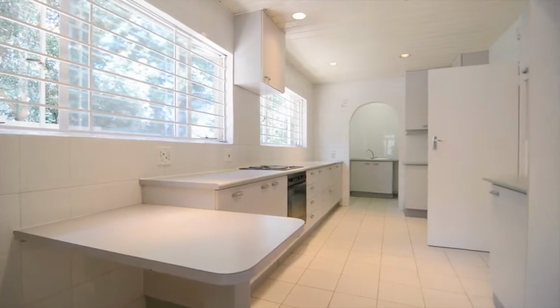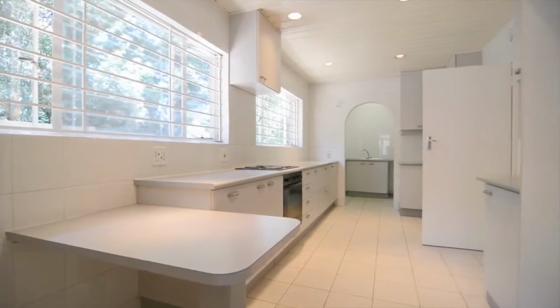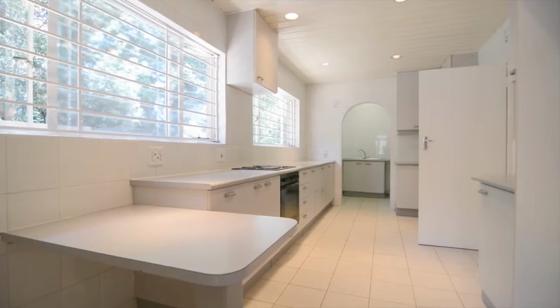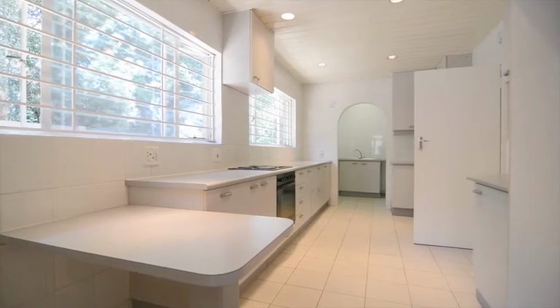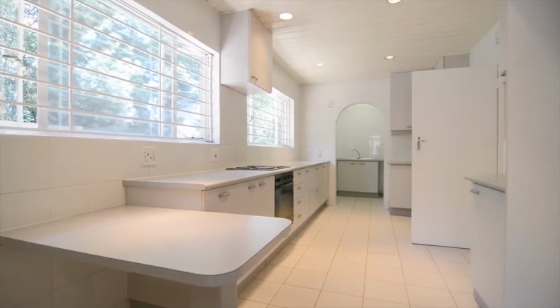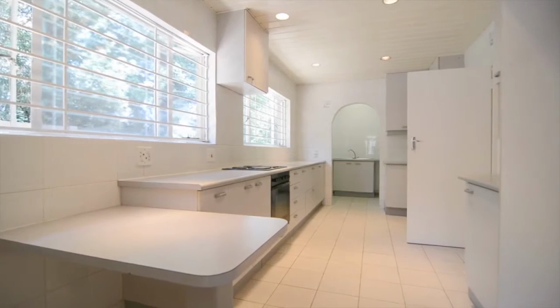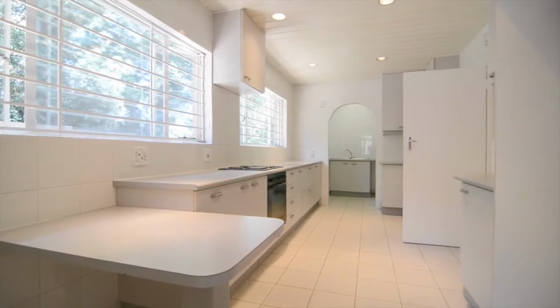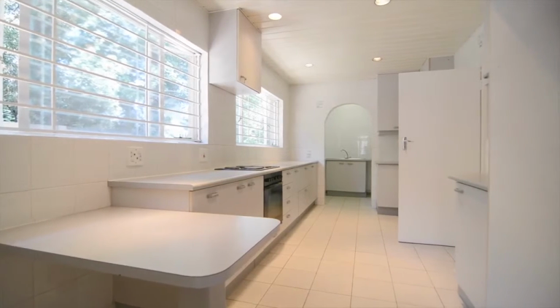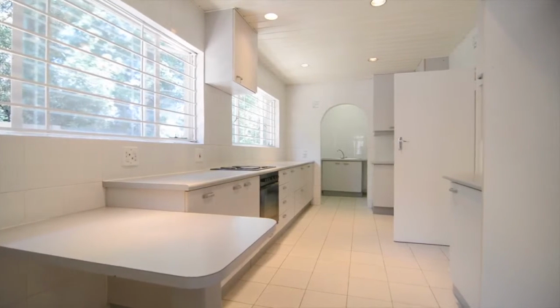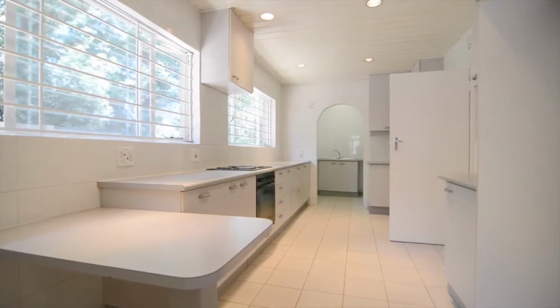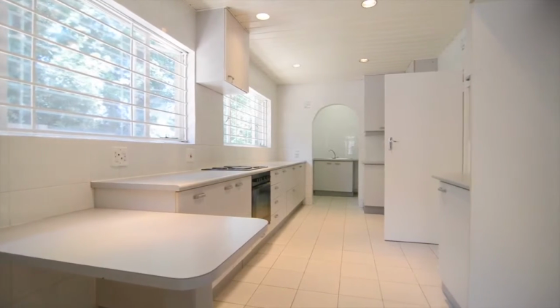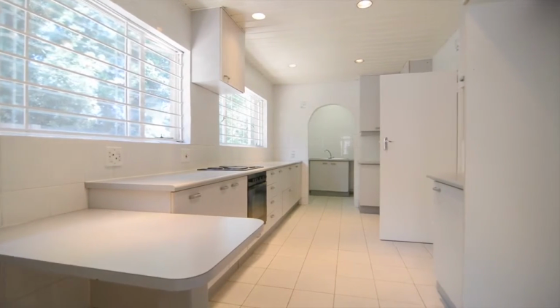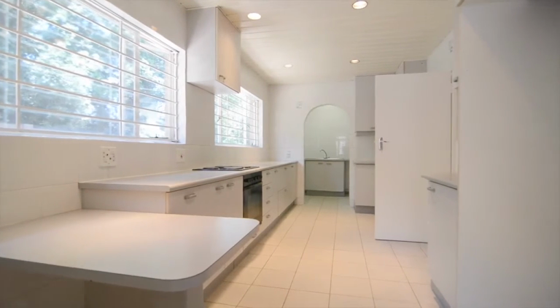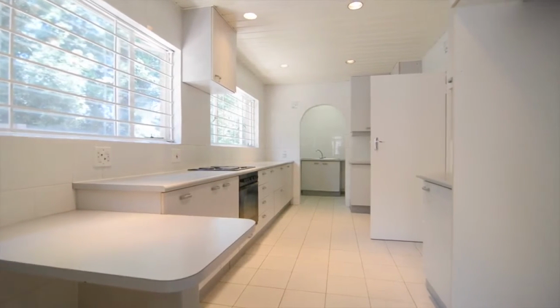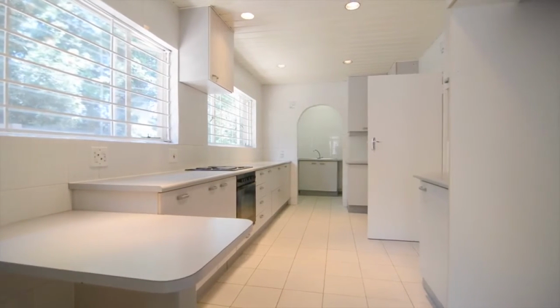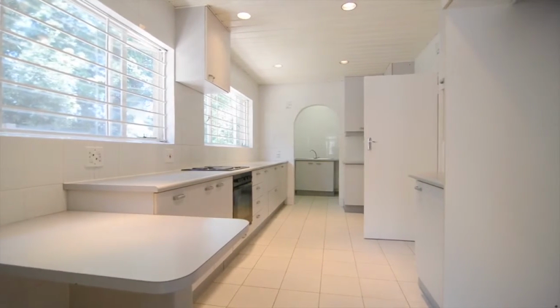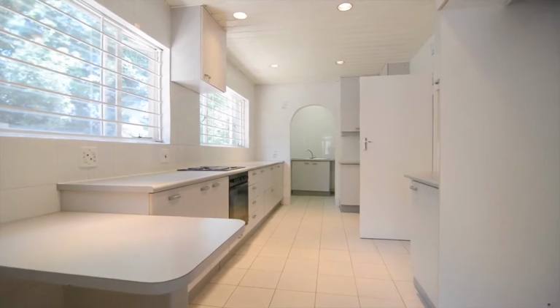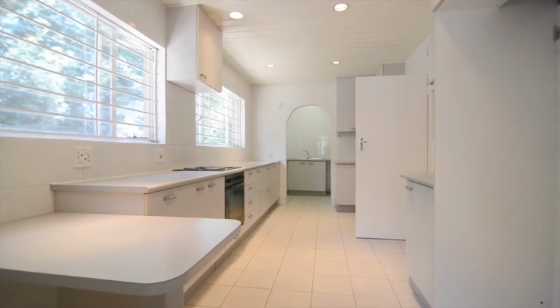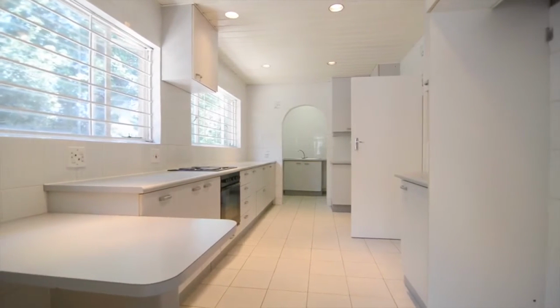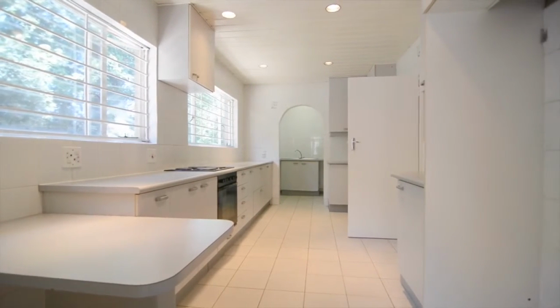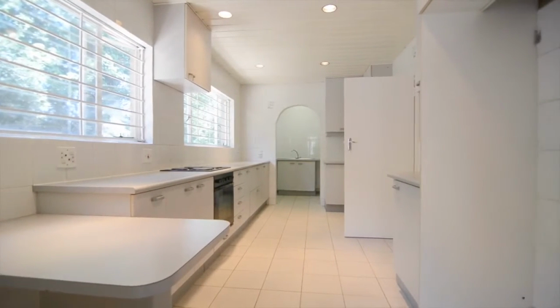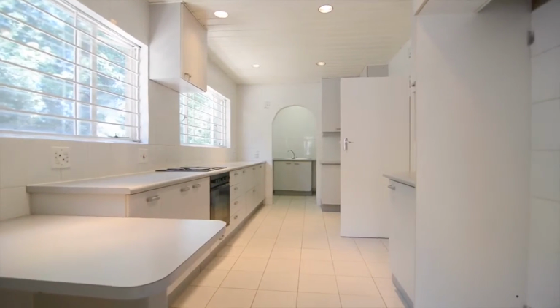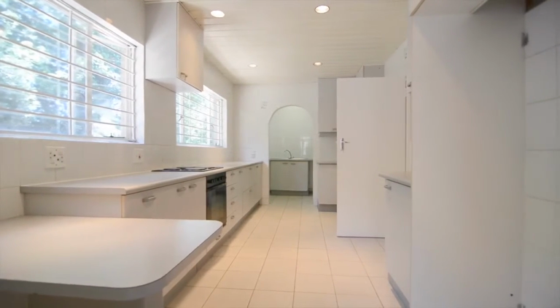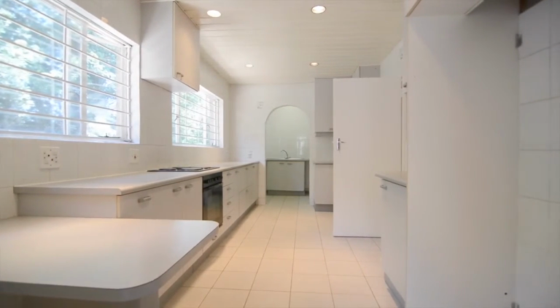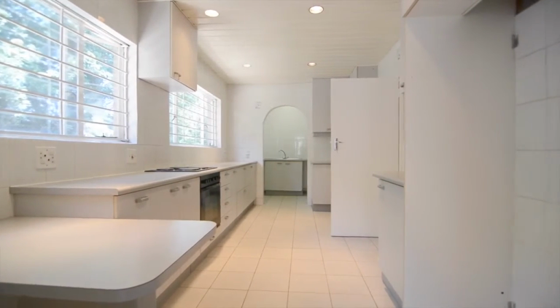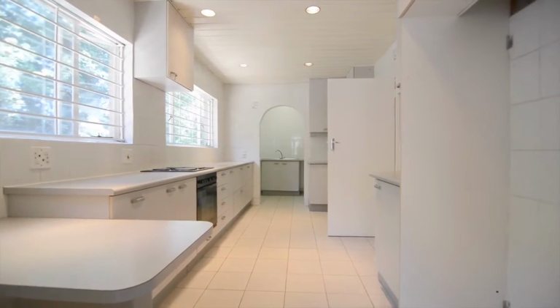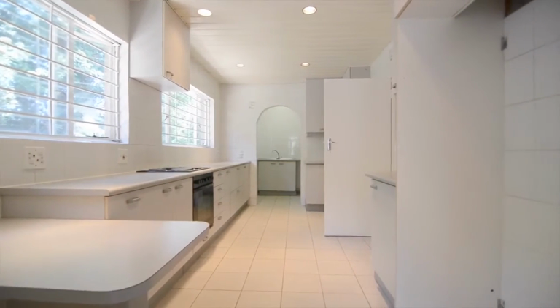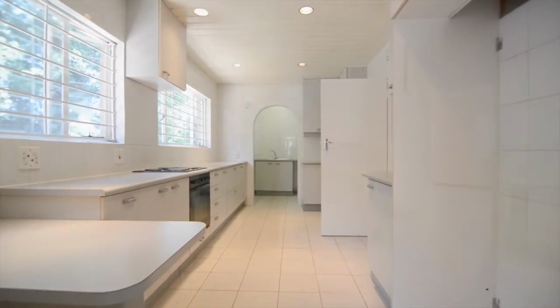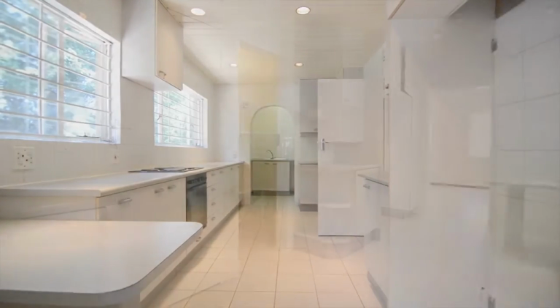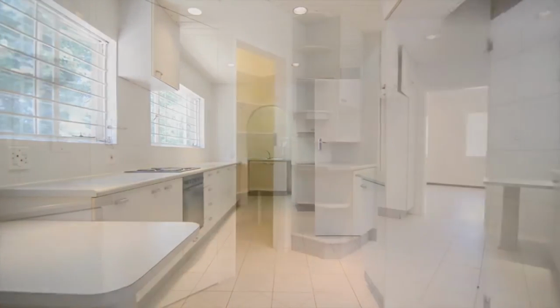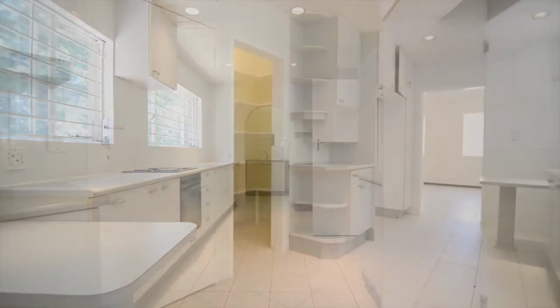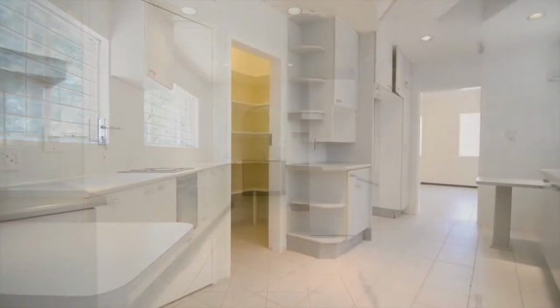Big kitchen with space for three under-counter appliances and a double door fridge.